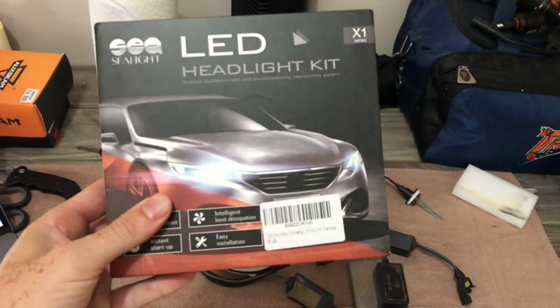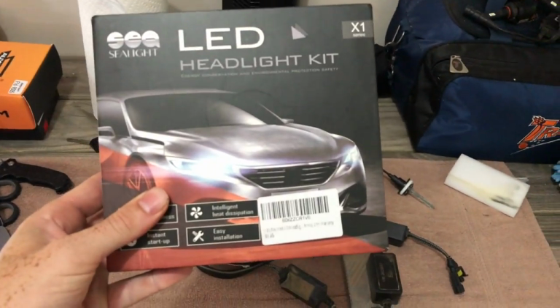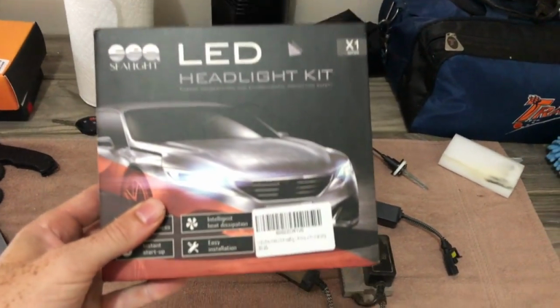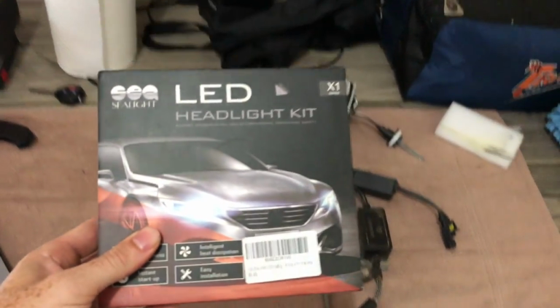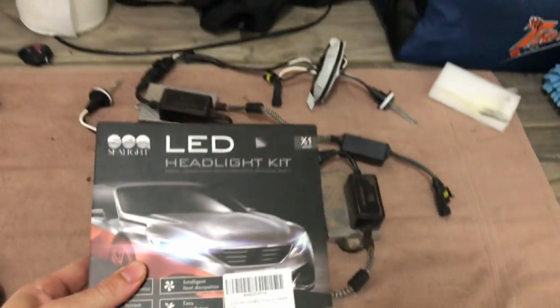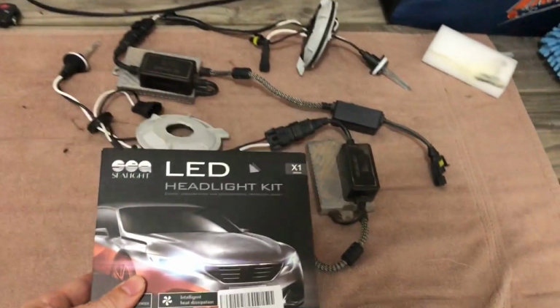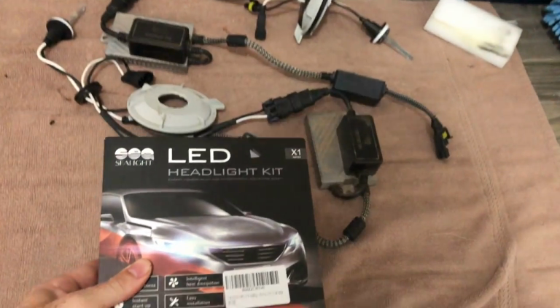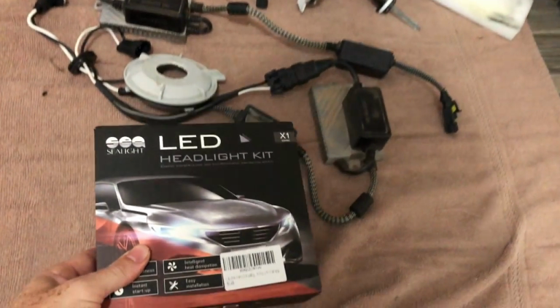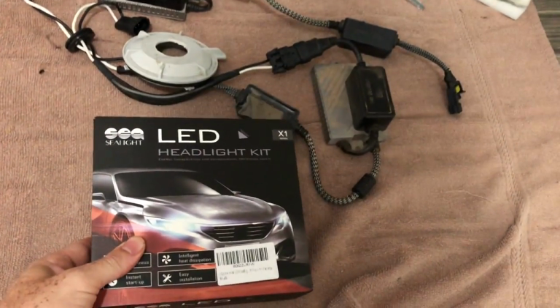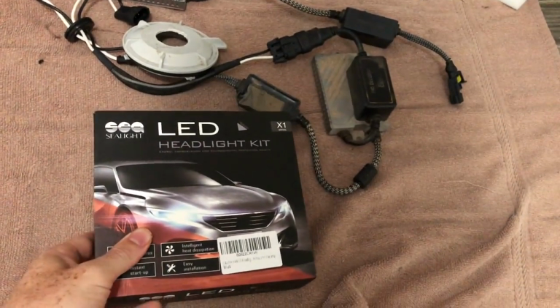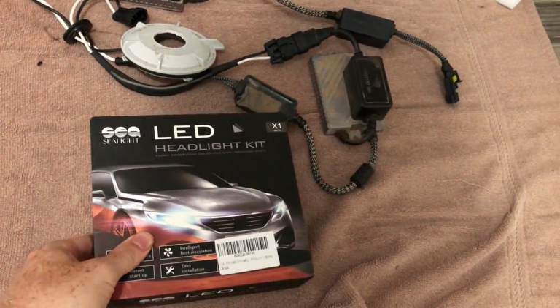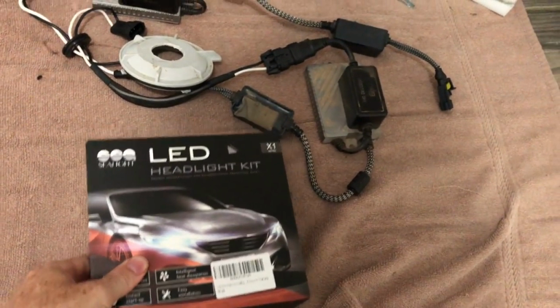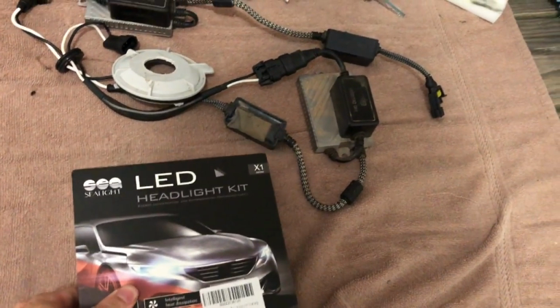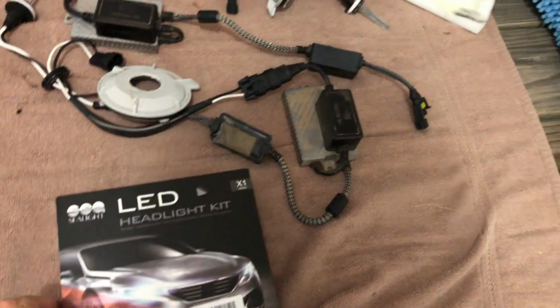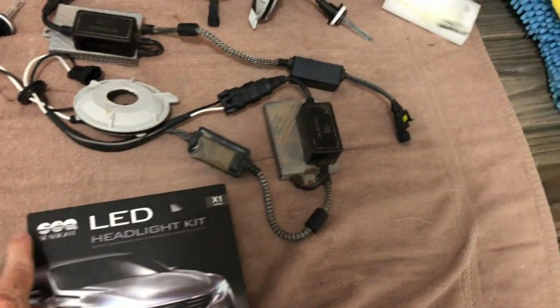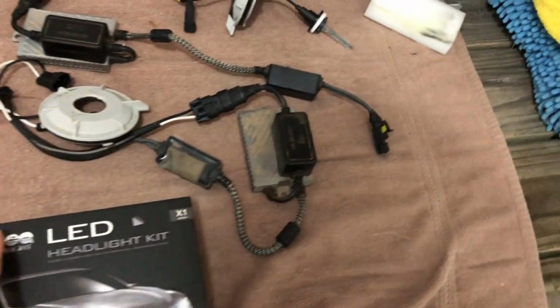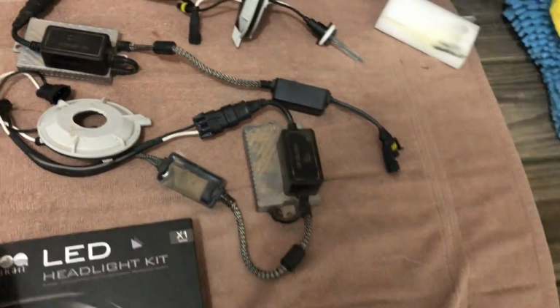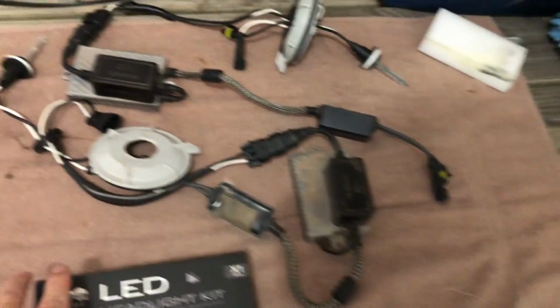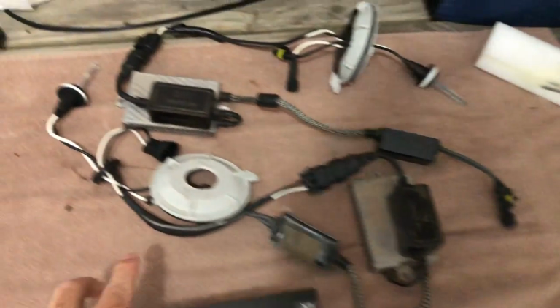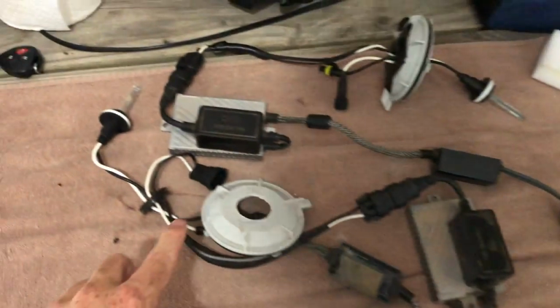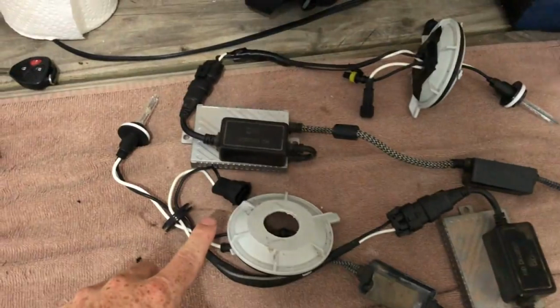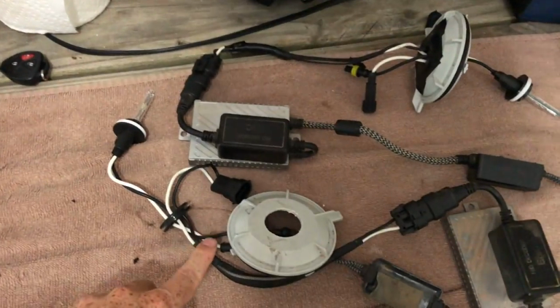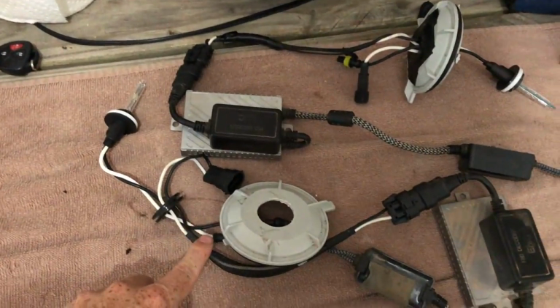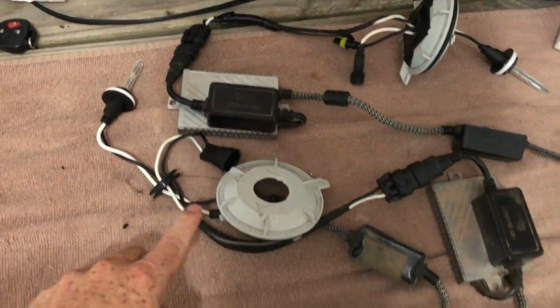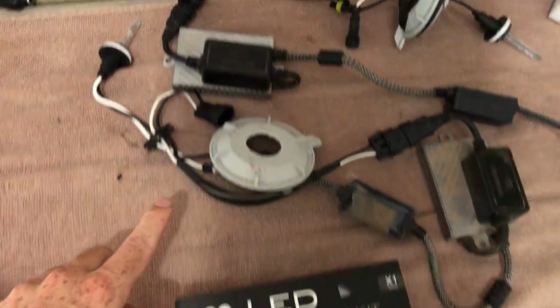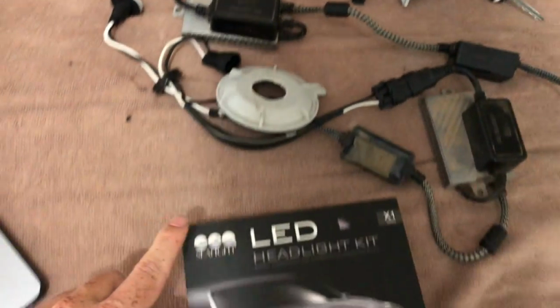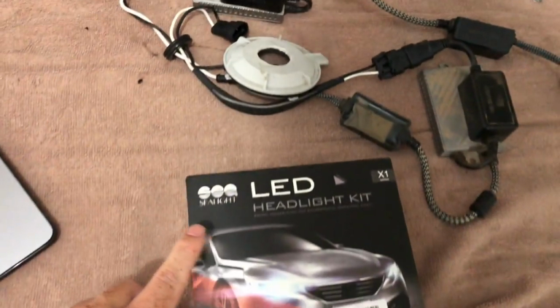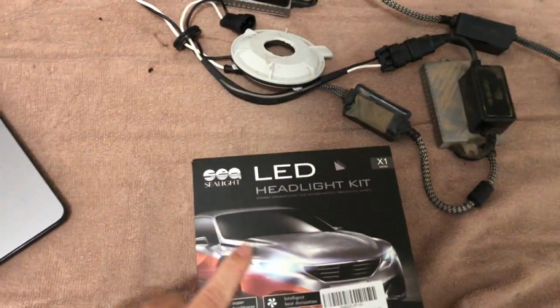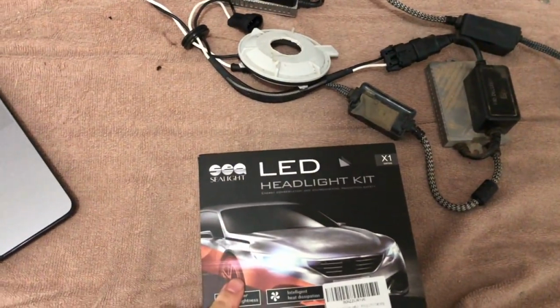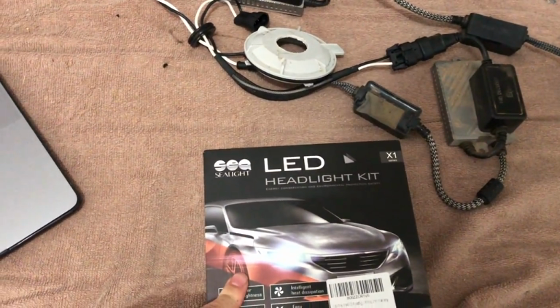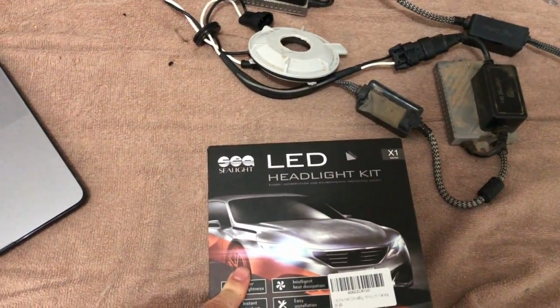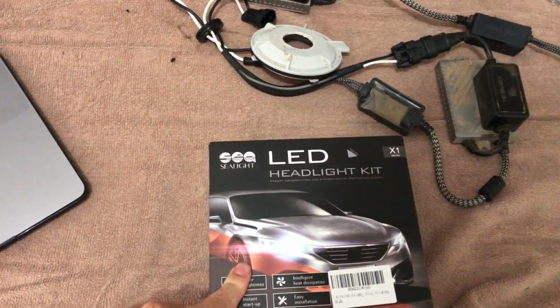Hey guys, what's up? So today we are going to be exchanging out our HID lights for some LED lights.